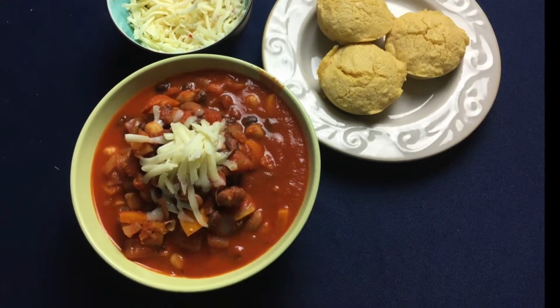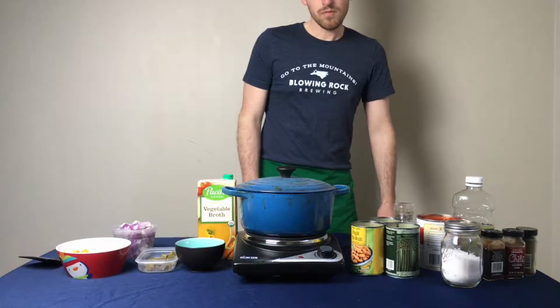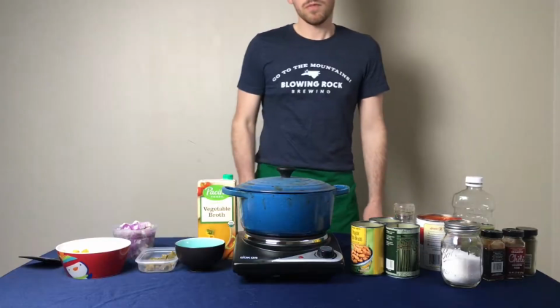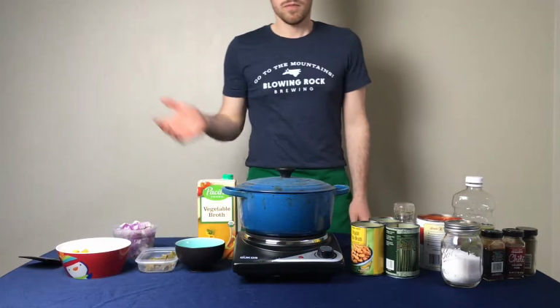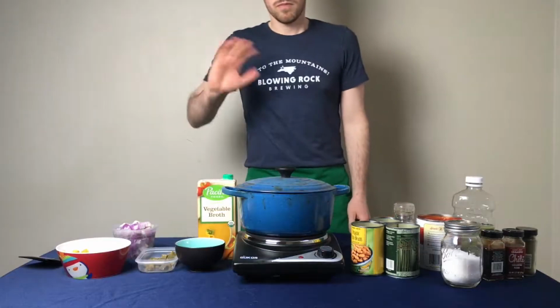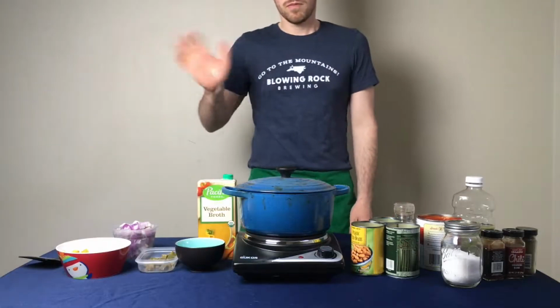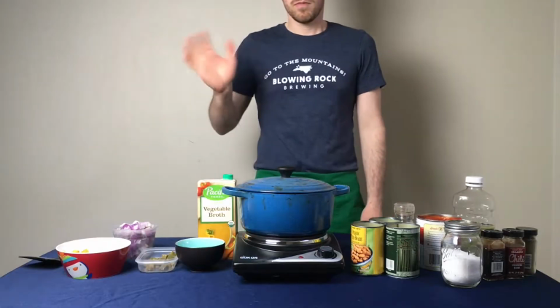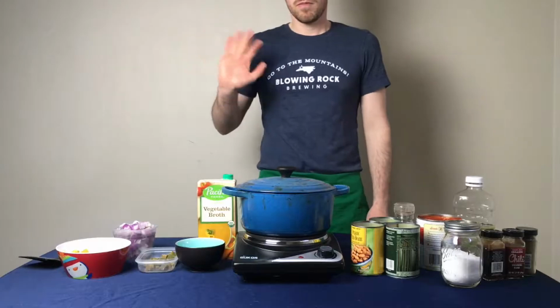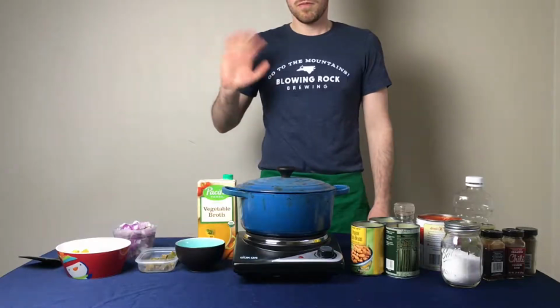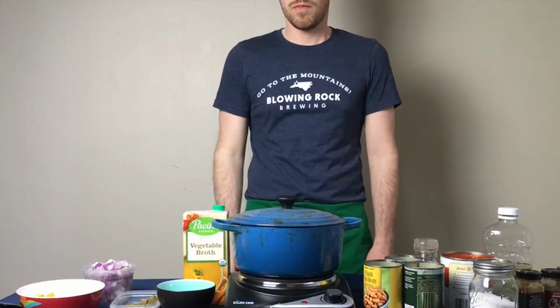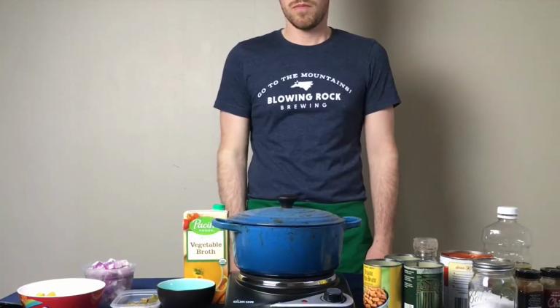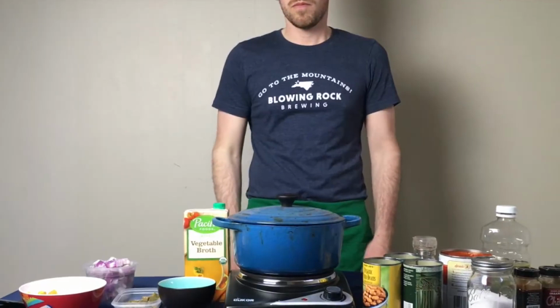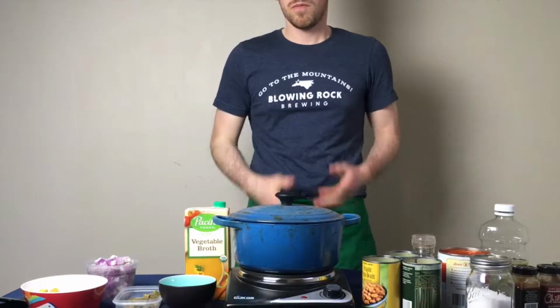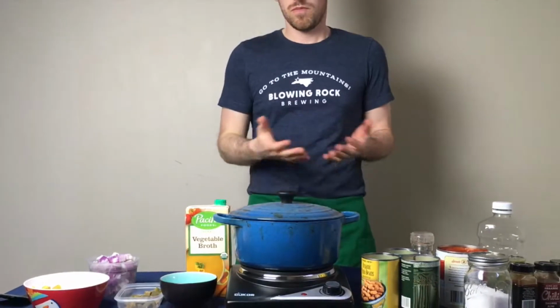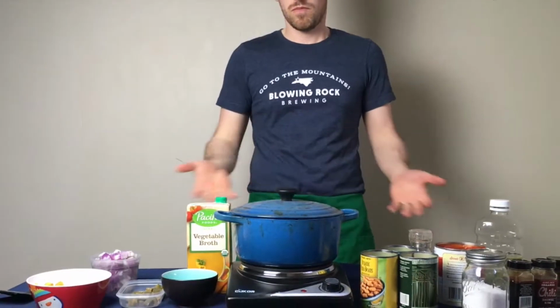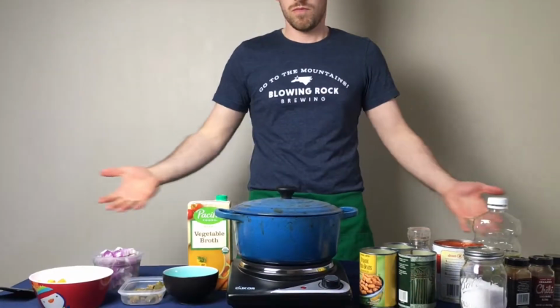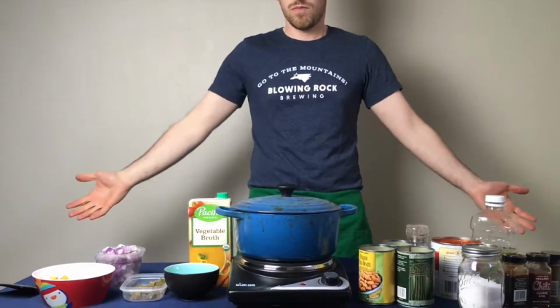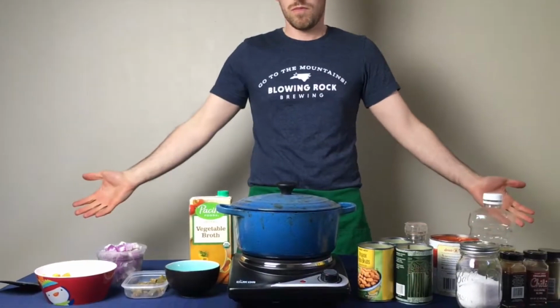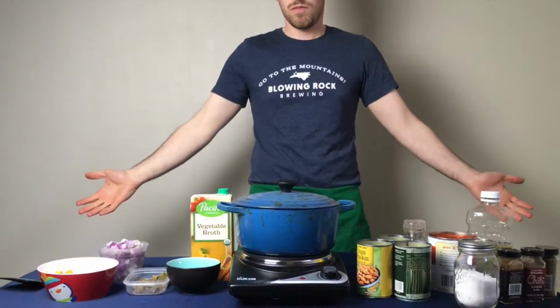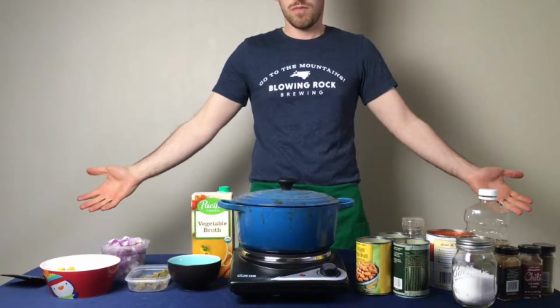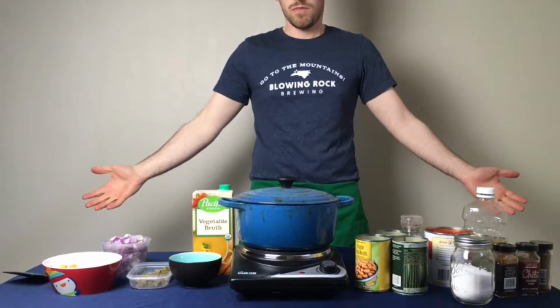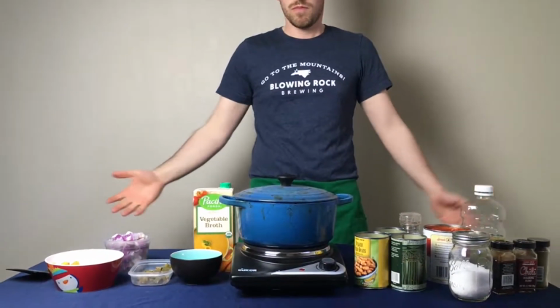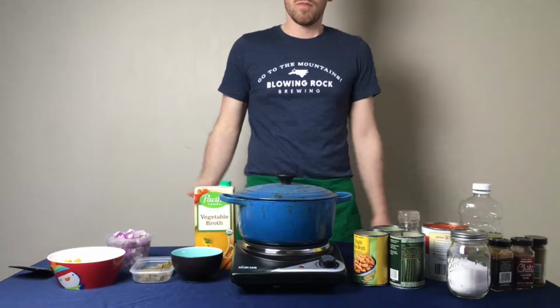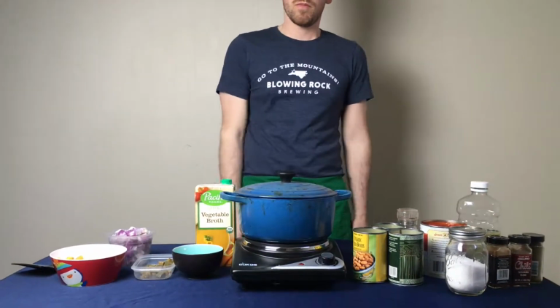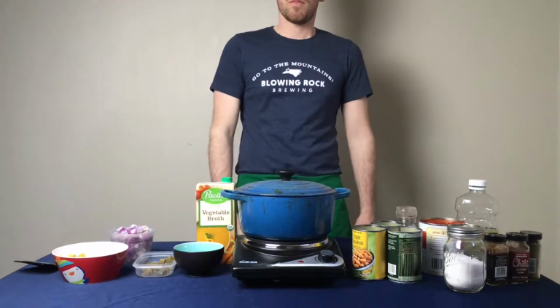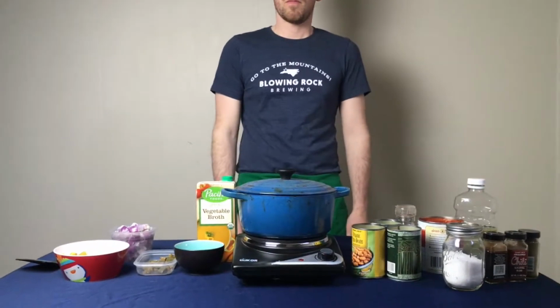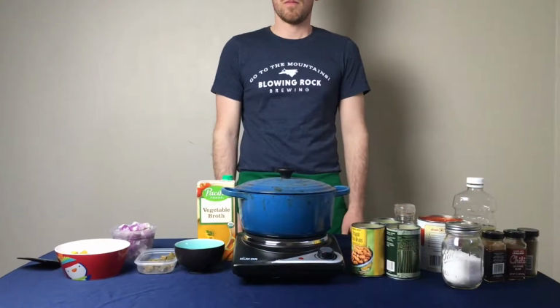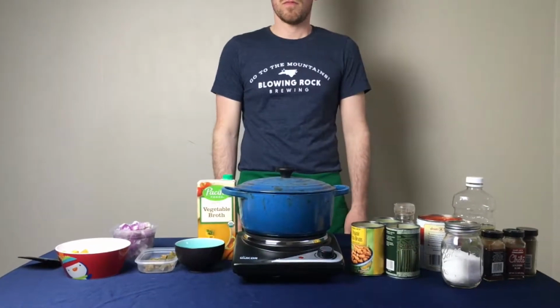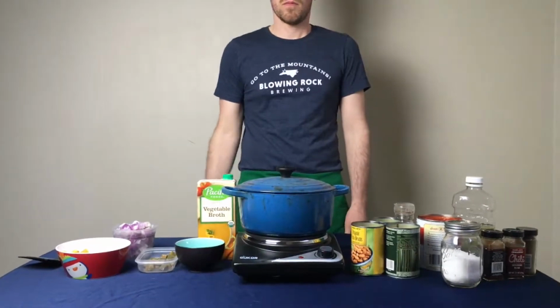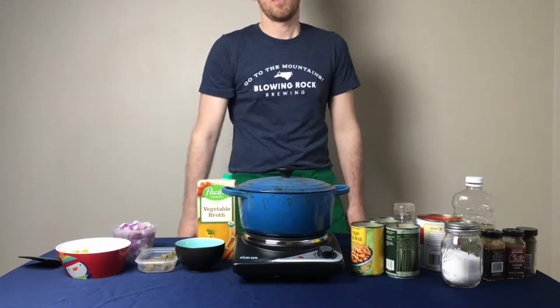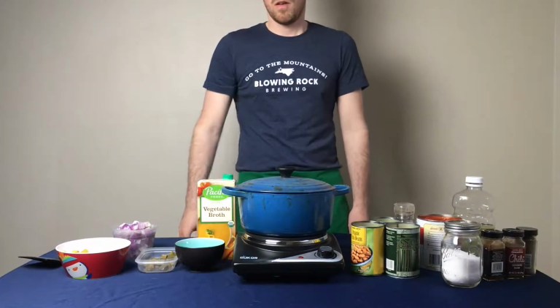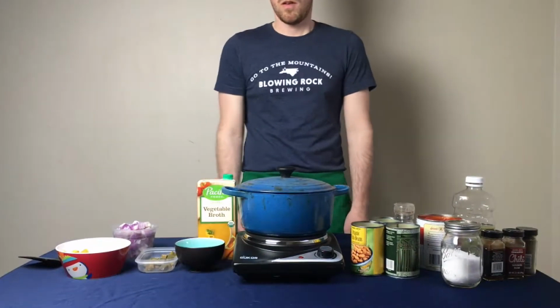Hello and welcome to Recipes with Ben. Today I'm showing you my recipe for a vegetarian-friendly three bean chili.